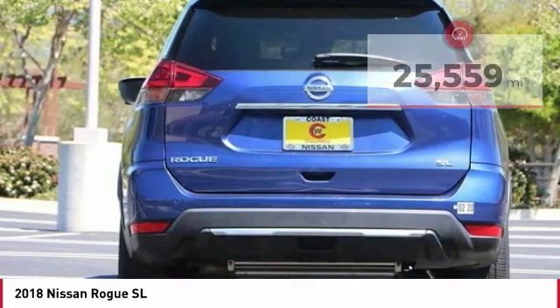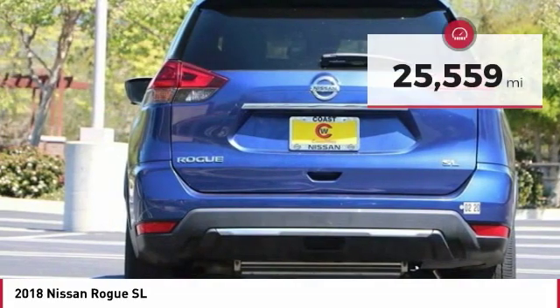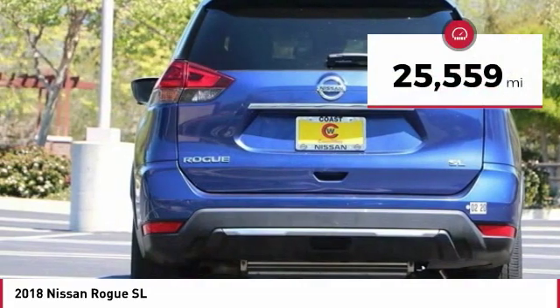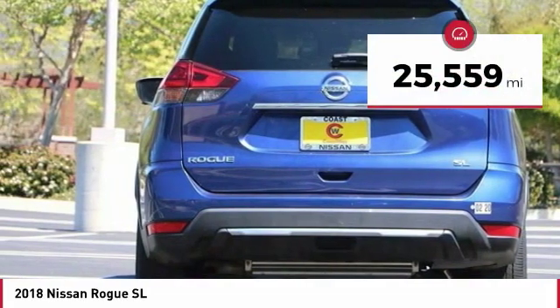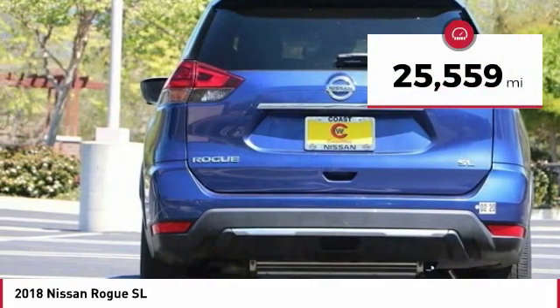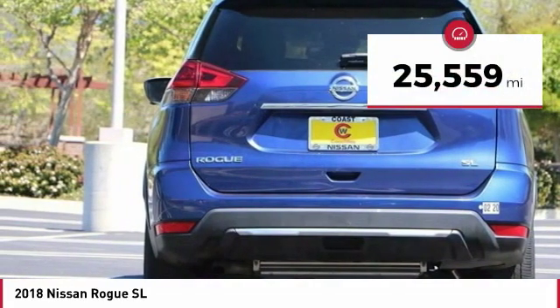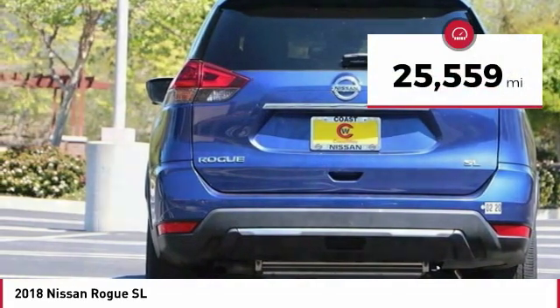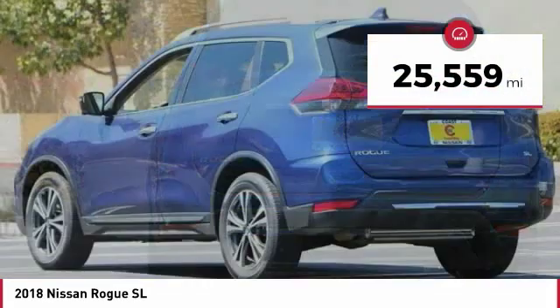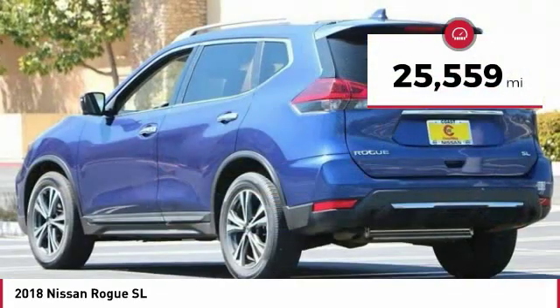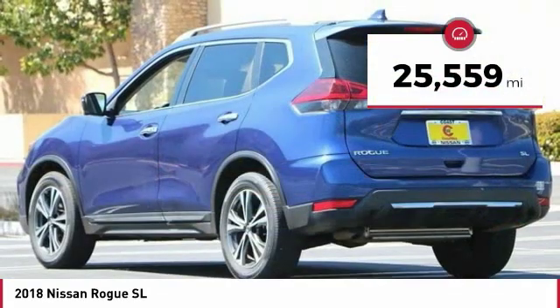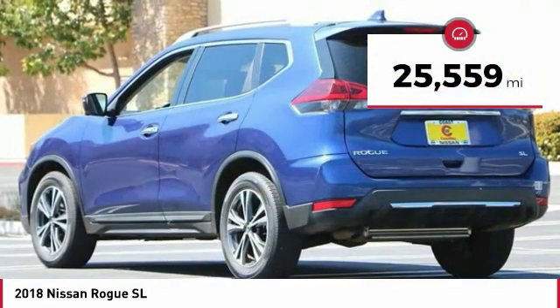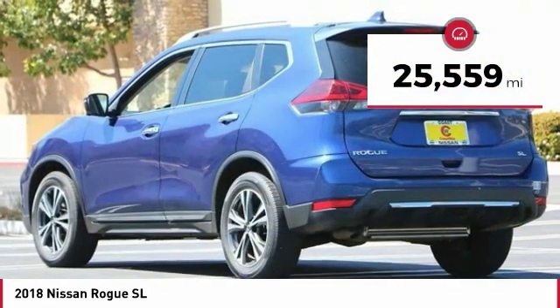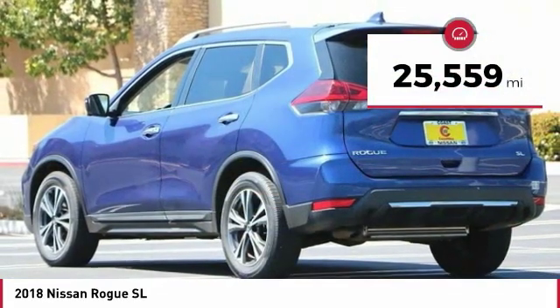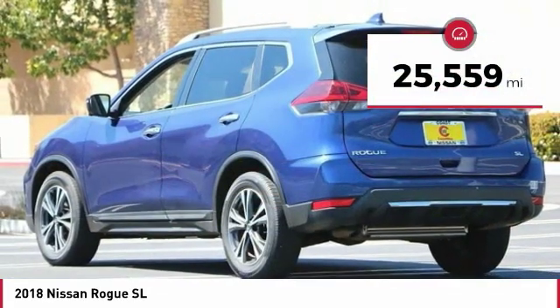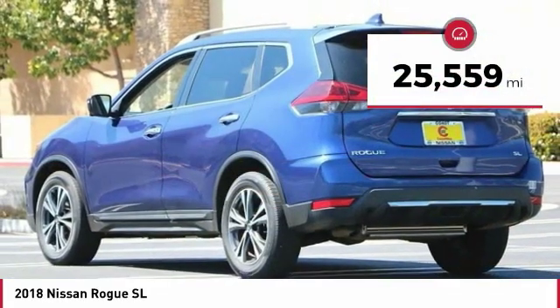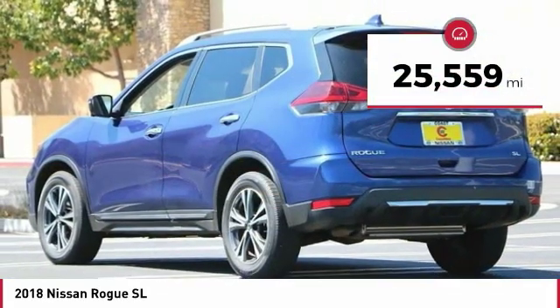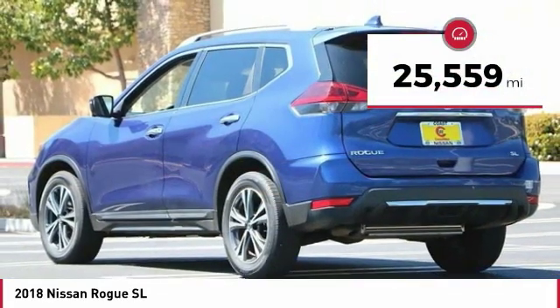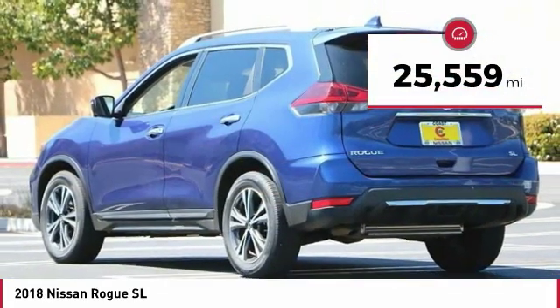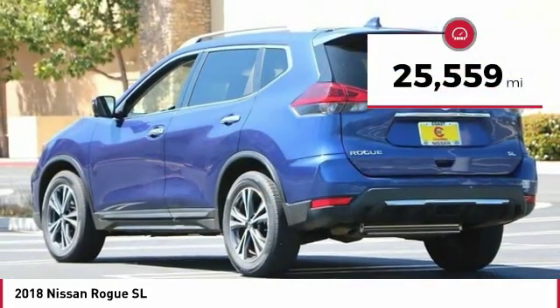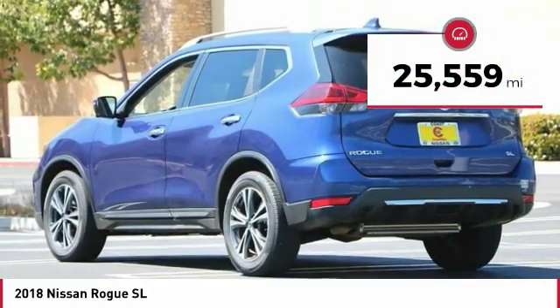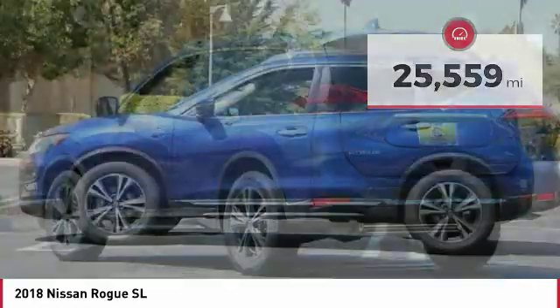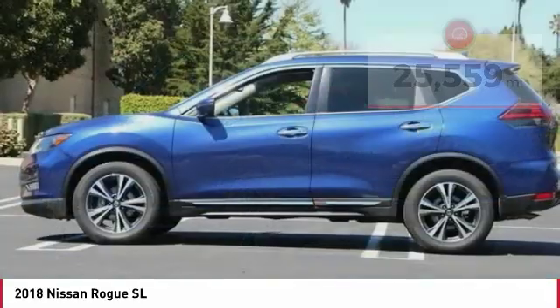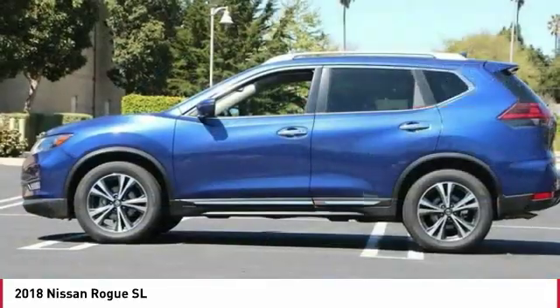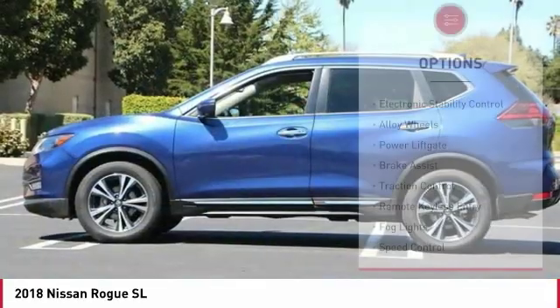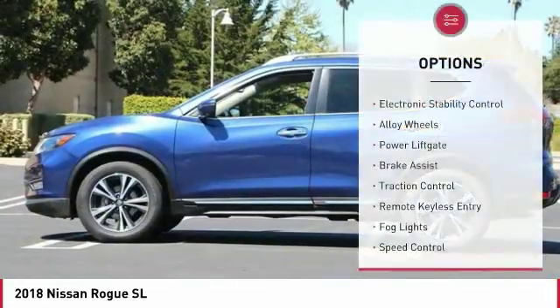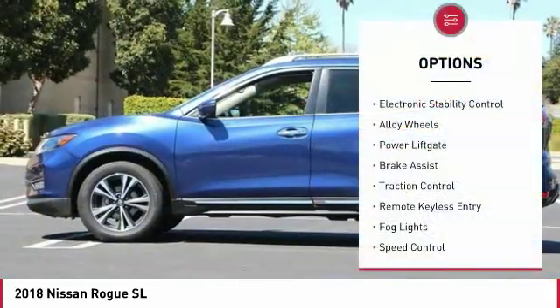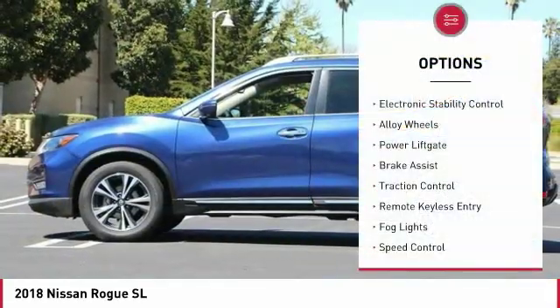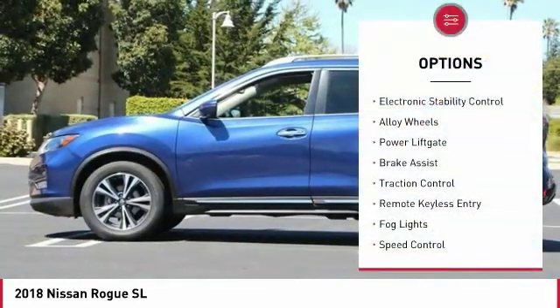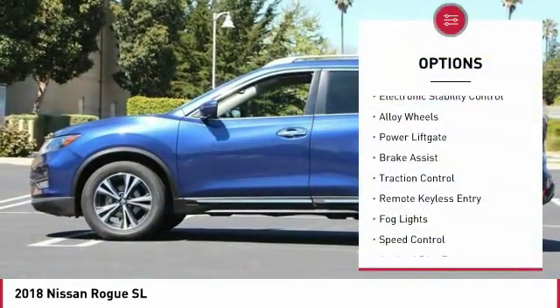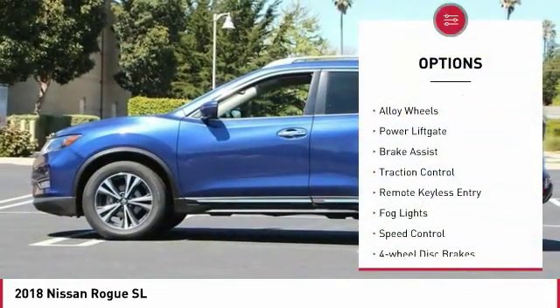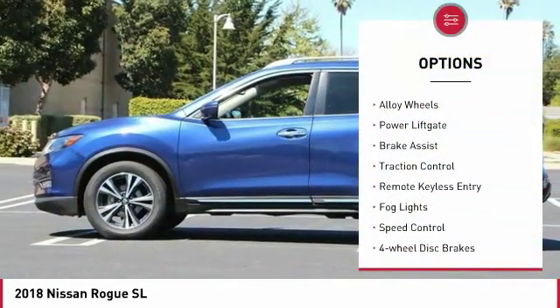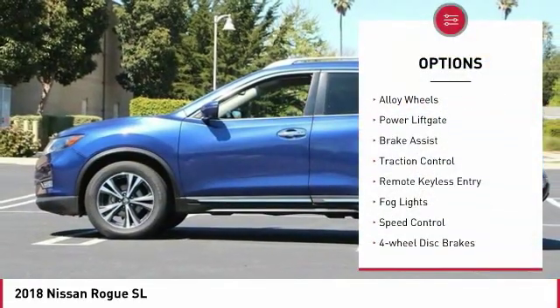This vehicle has less than 30,000 miles. Here are some of this vehicle's great options: electronic stability control,